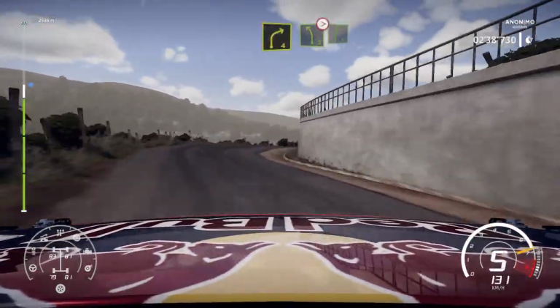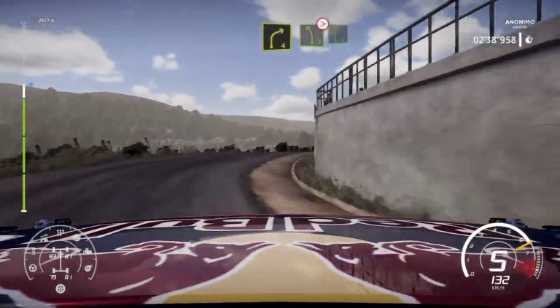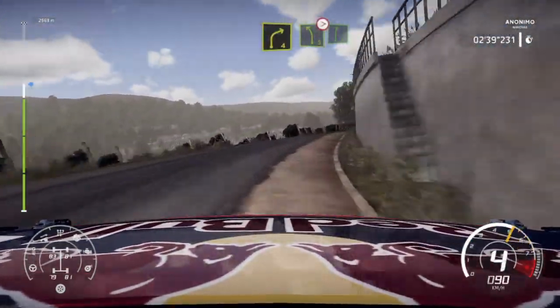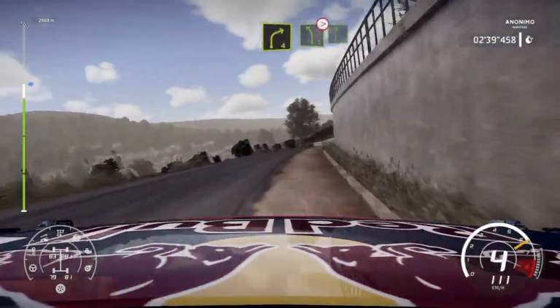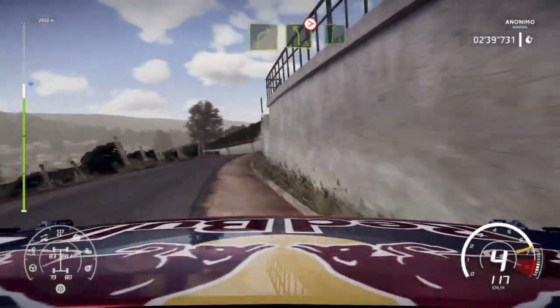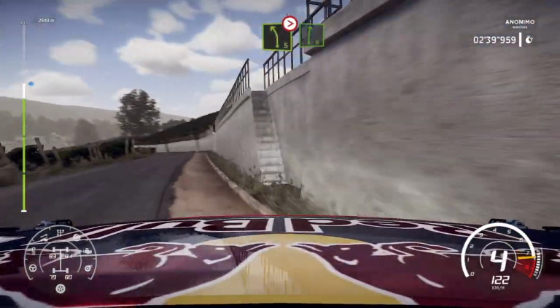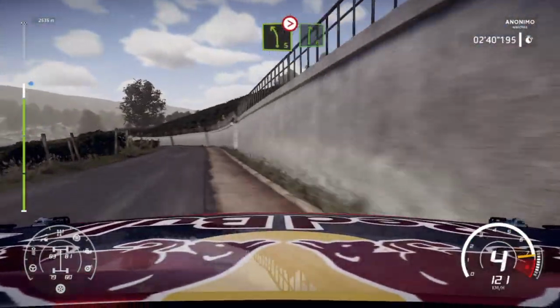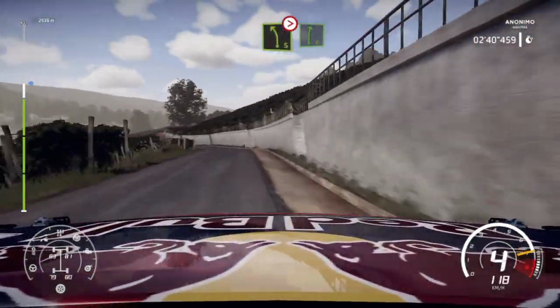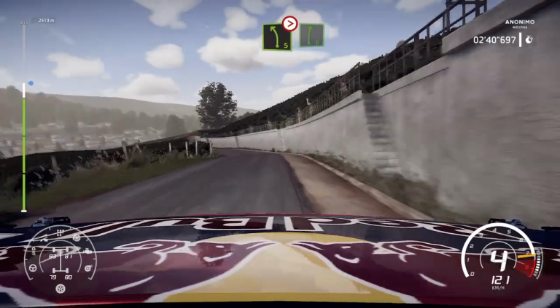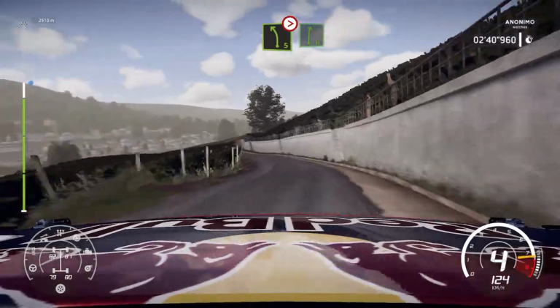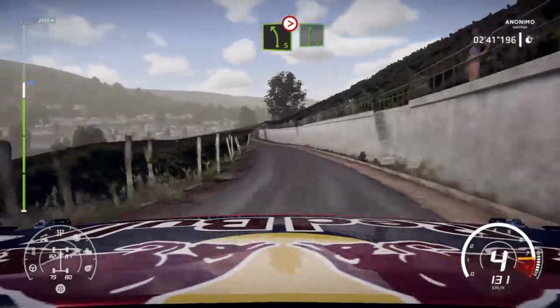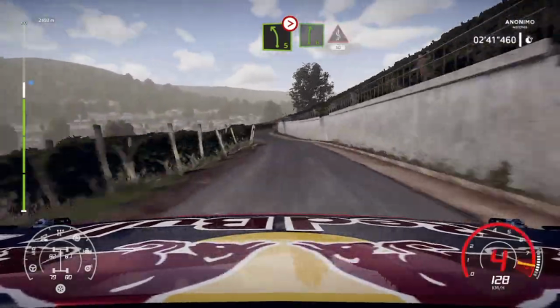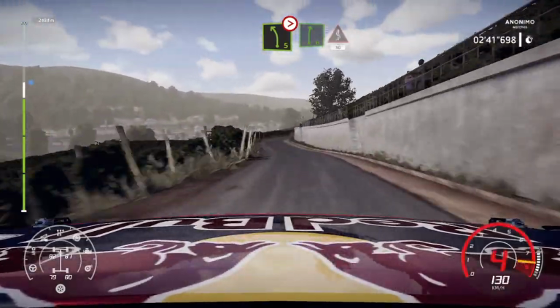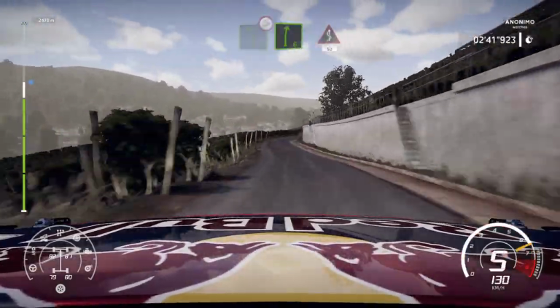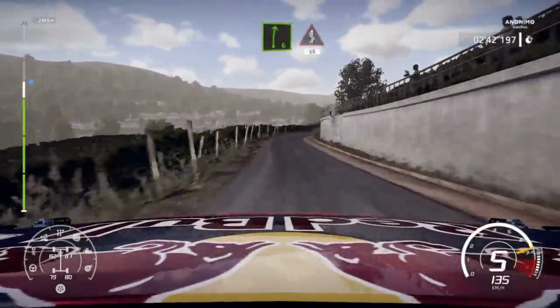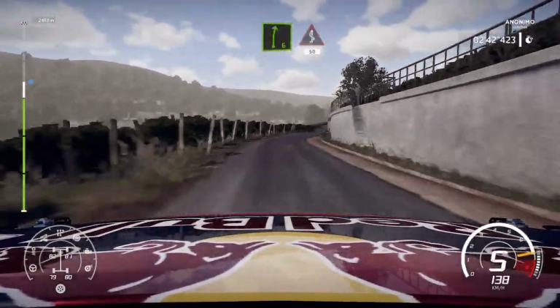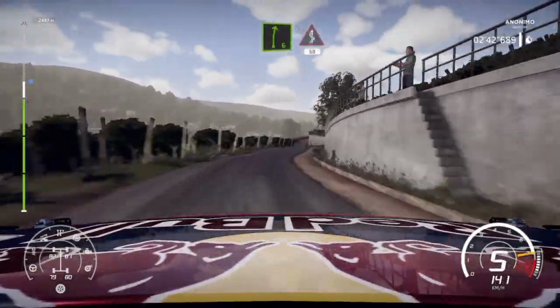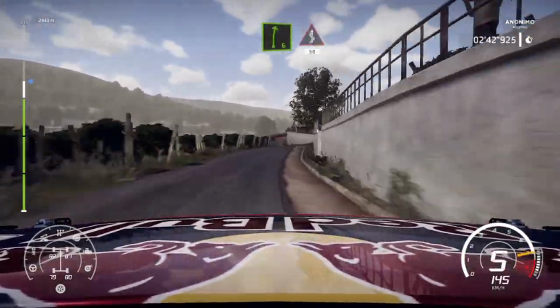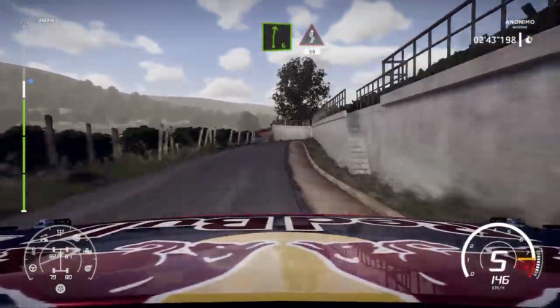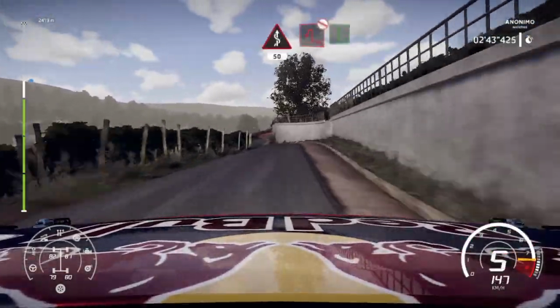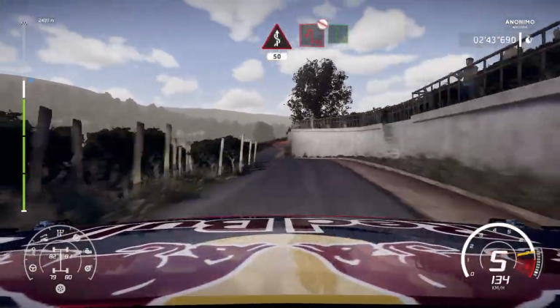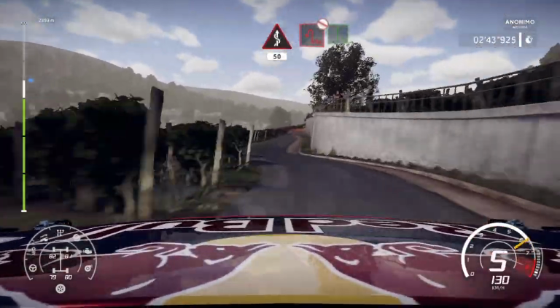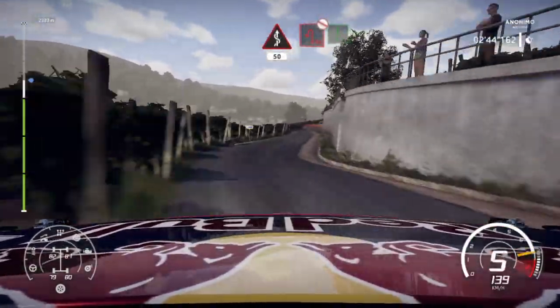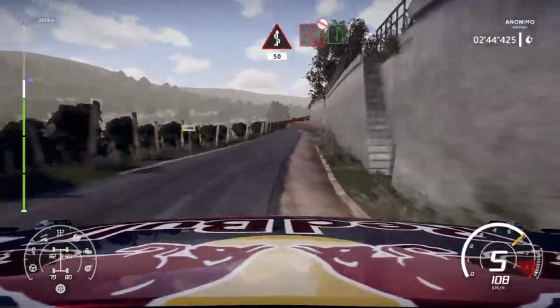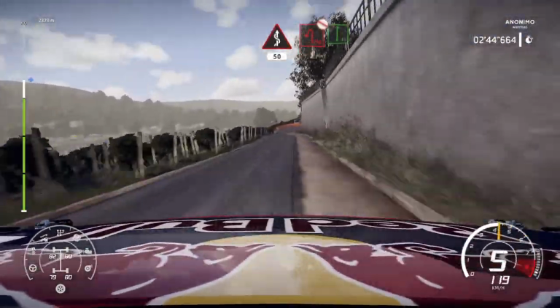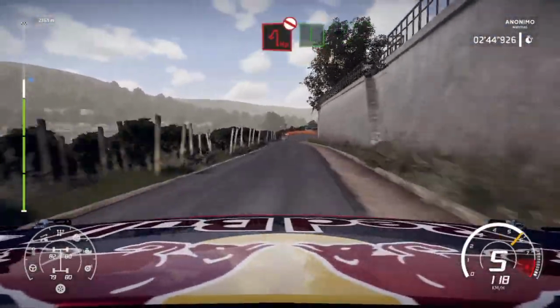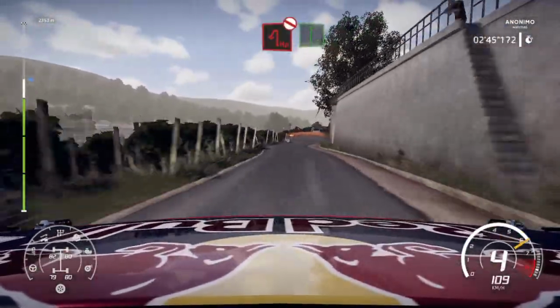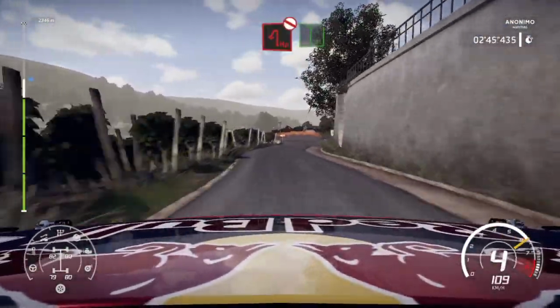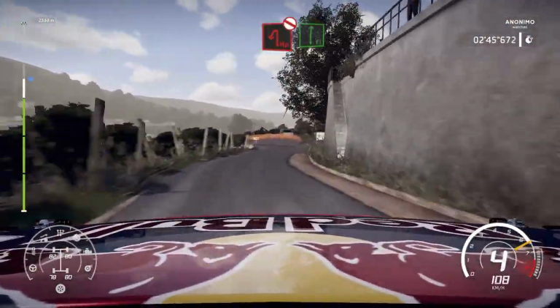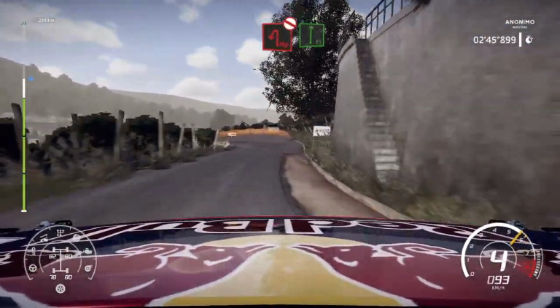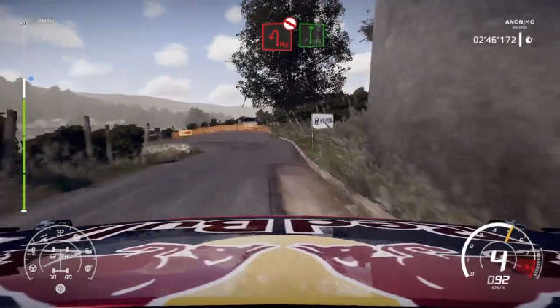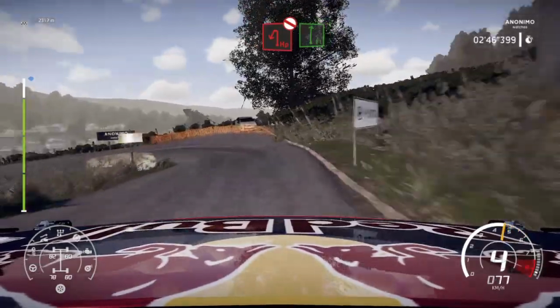Keep in. Left 5. Tightens. Into right 6. Kicks. Hard break. 50. Heave in left. Definitely don't cut. Into flat right. Big cut.